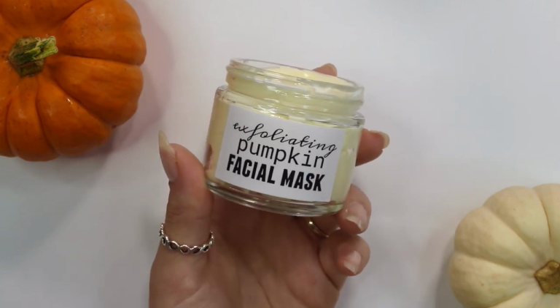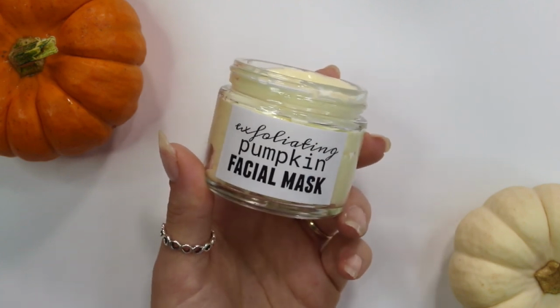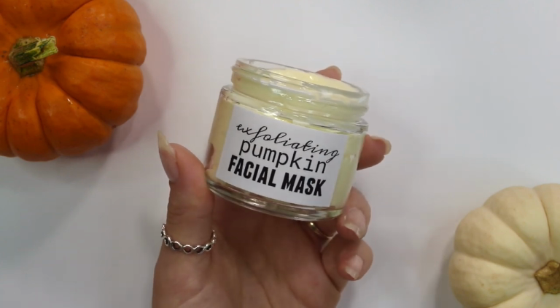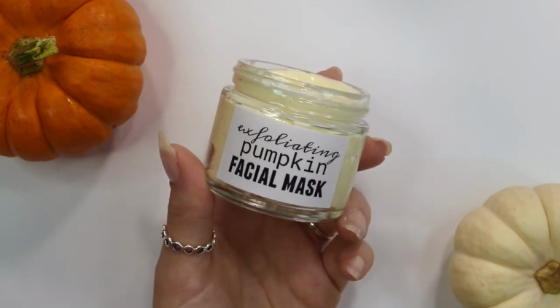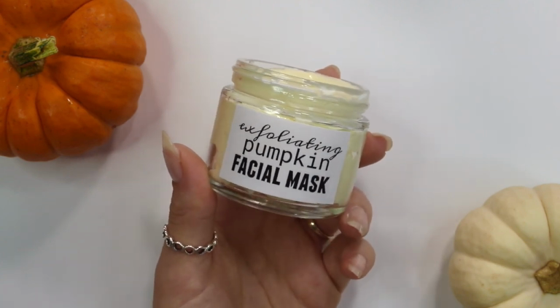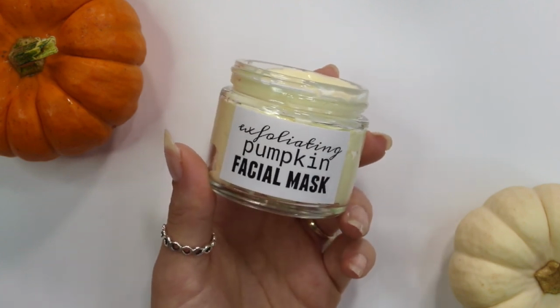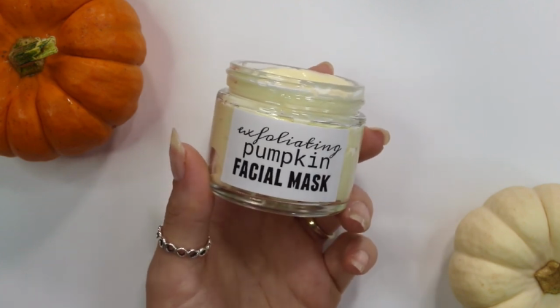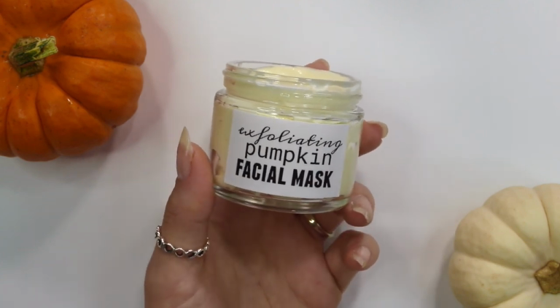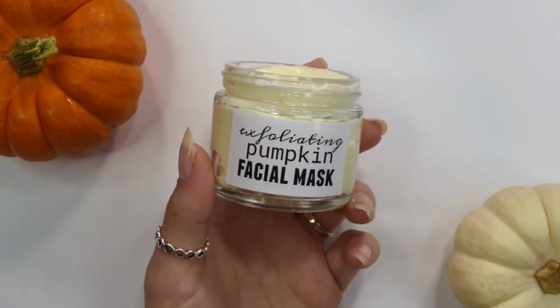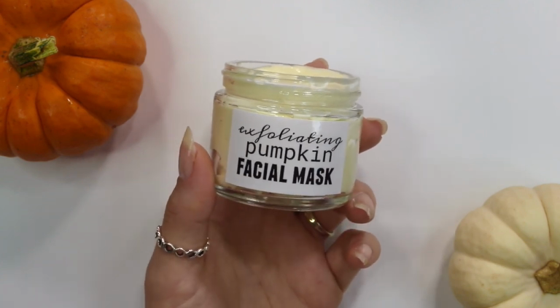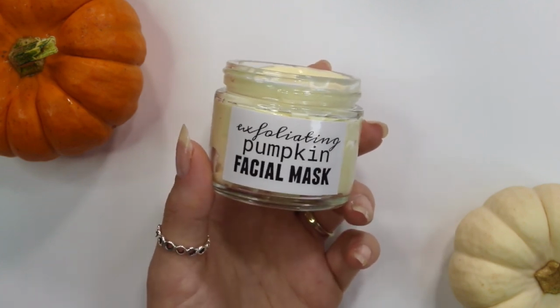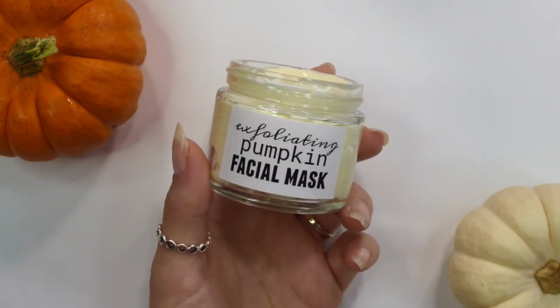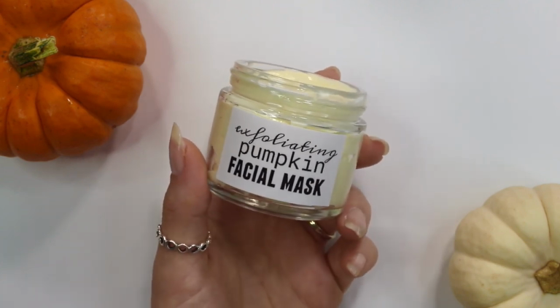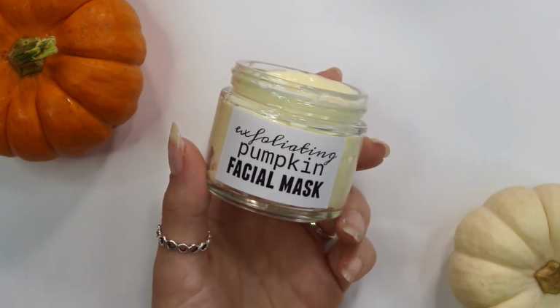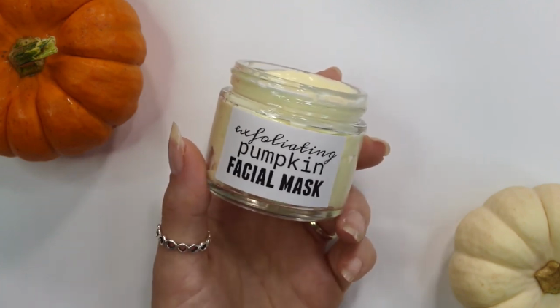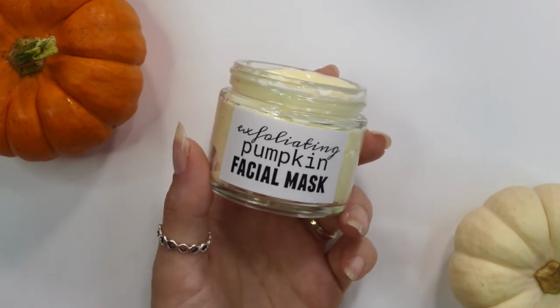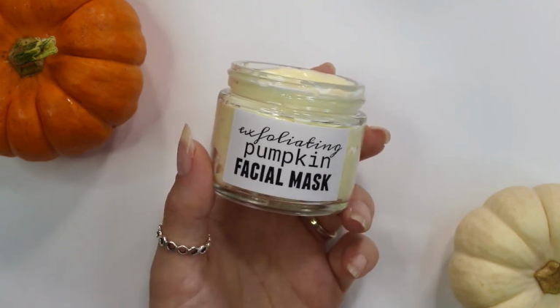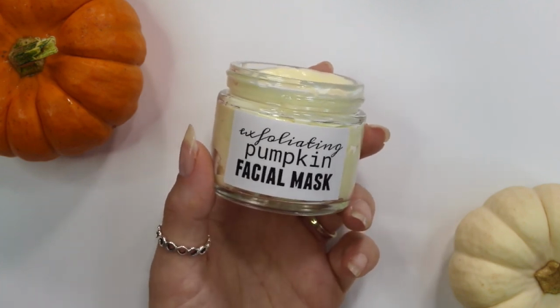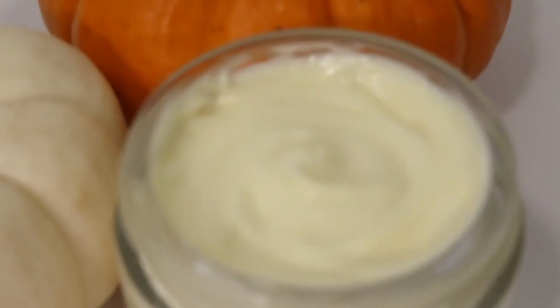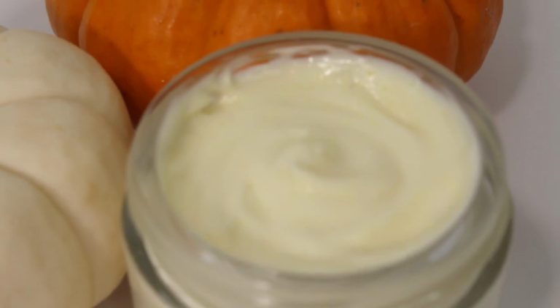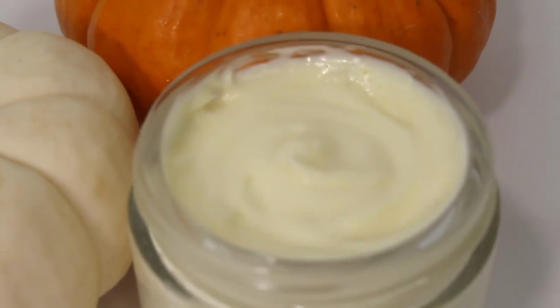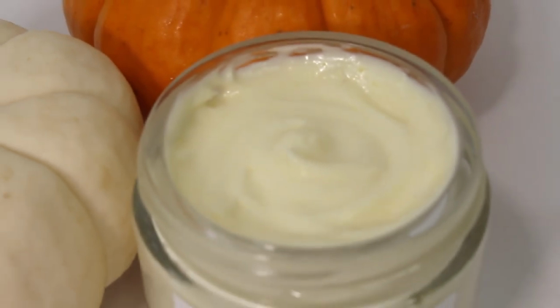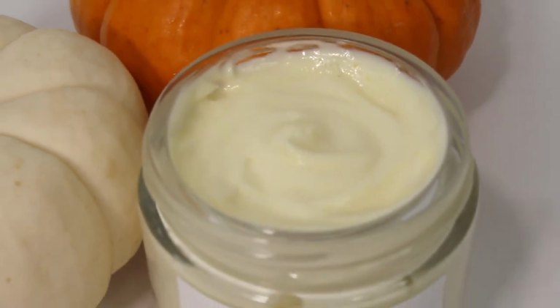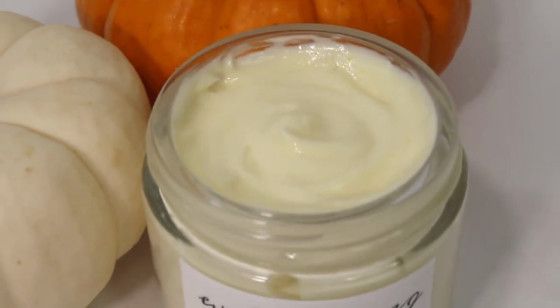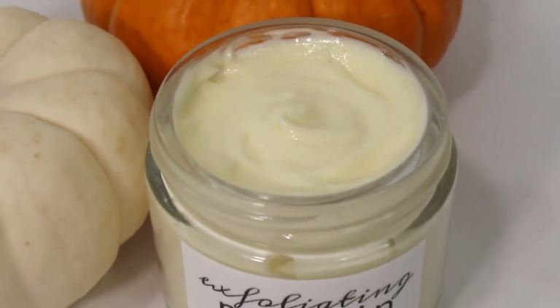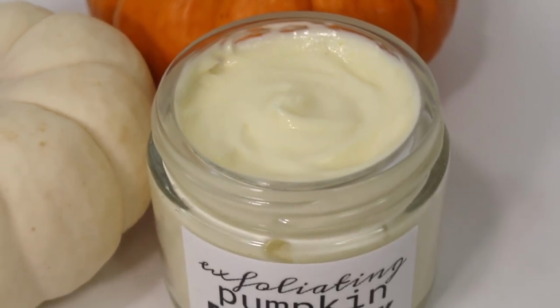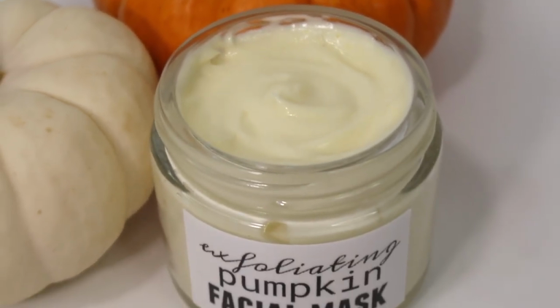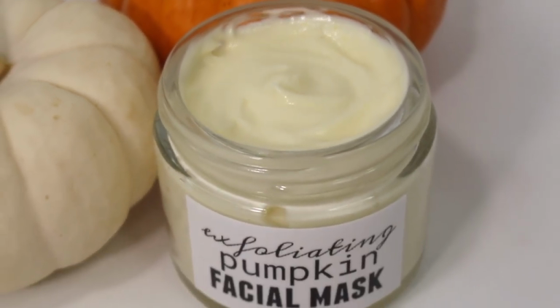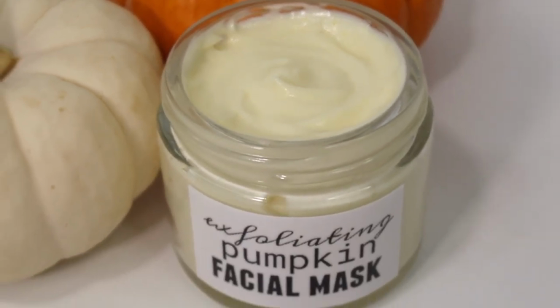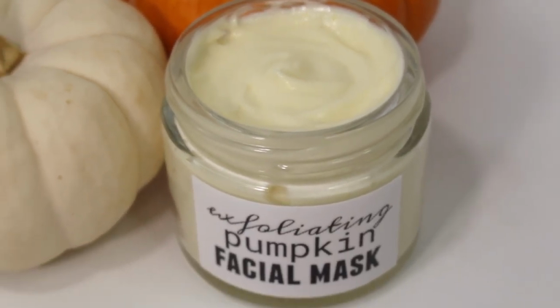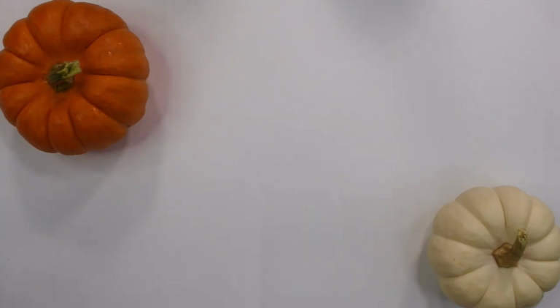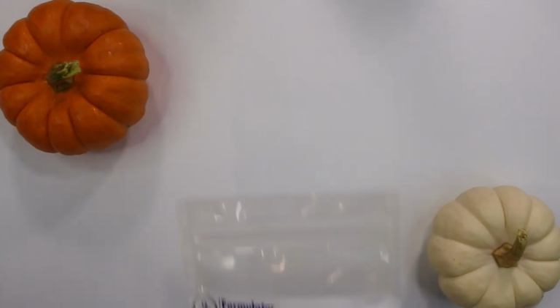Hey everybody, so today I'm going to be showing you guys how I made this exfoliating pumpkin face mask.